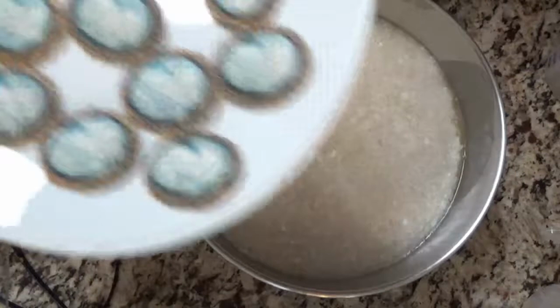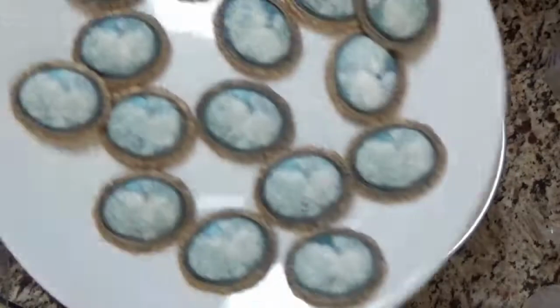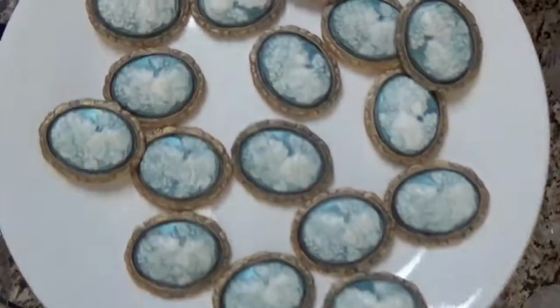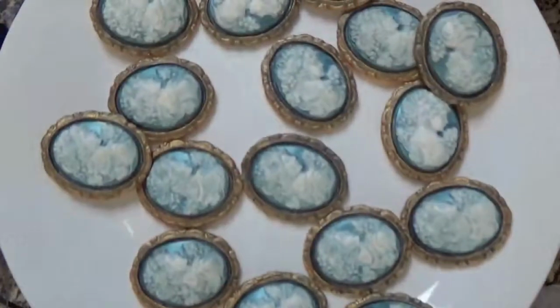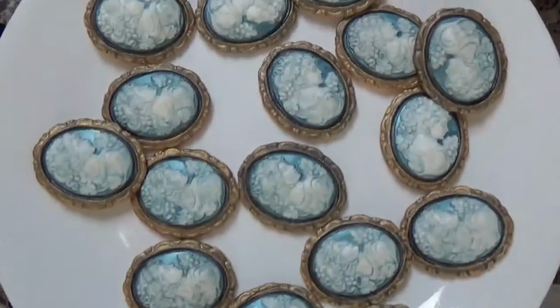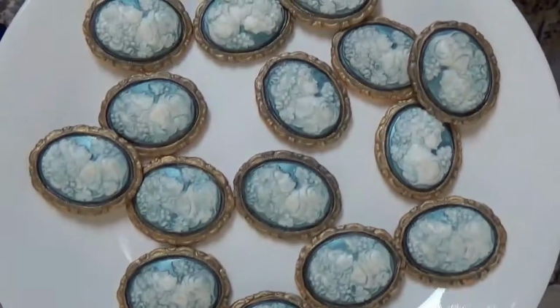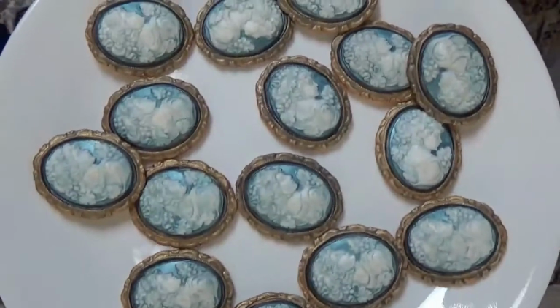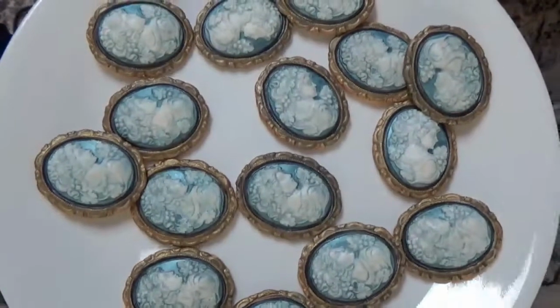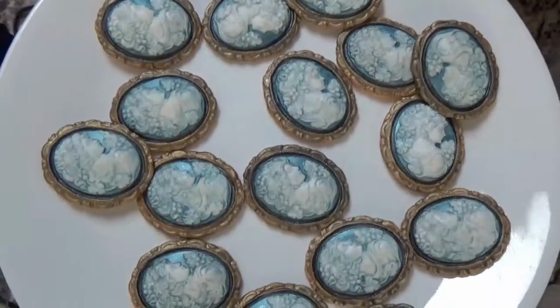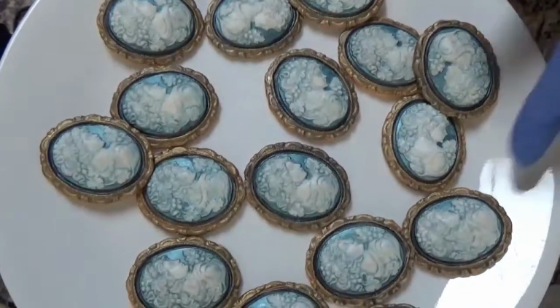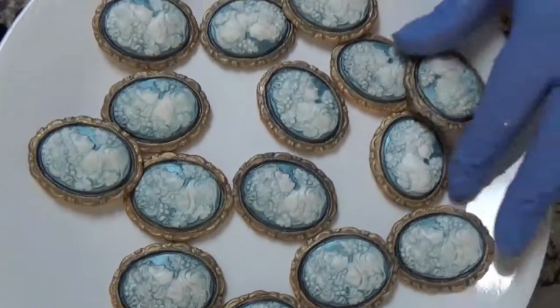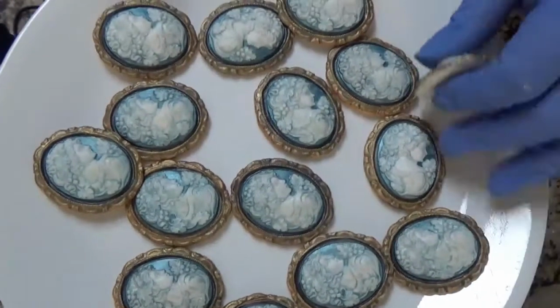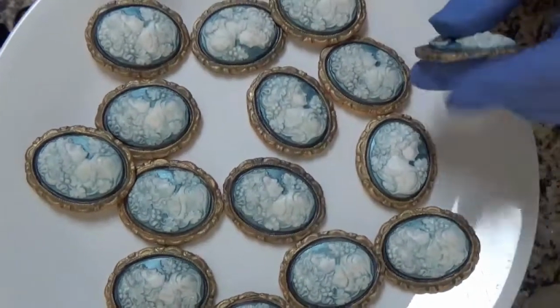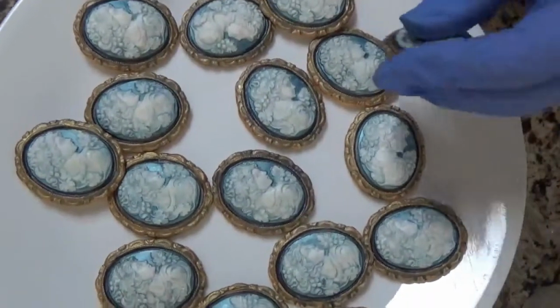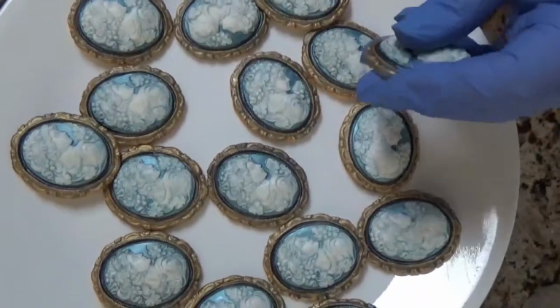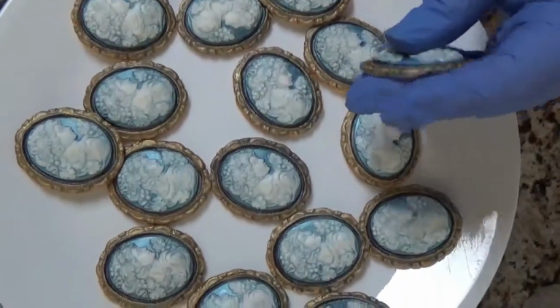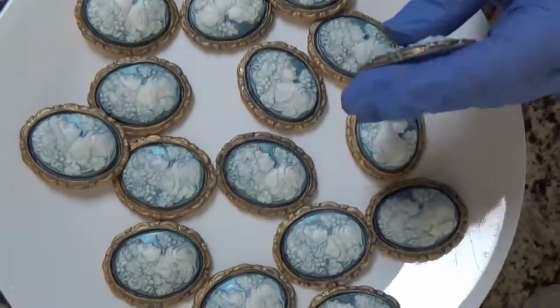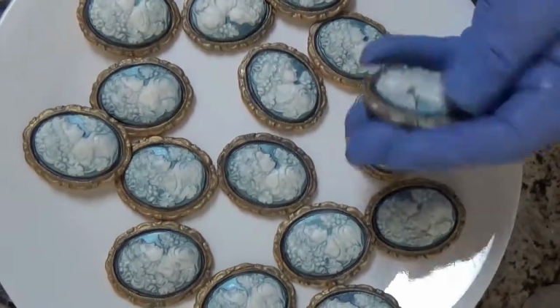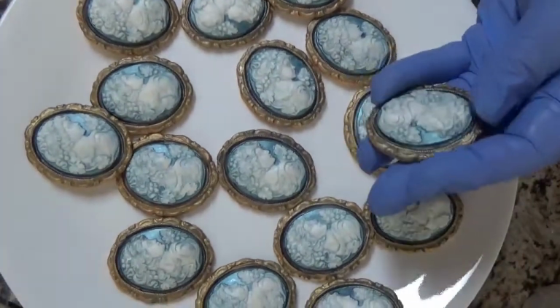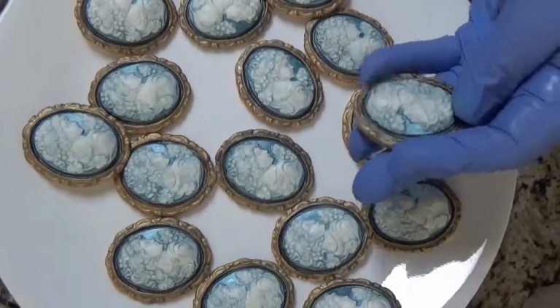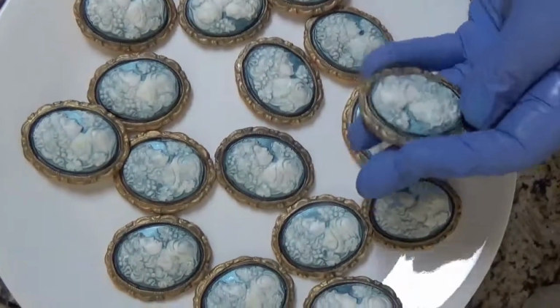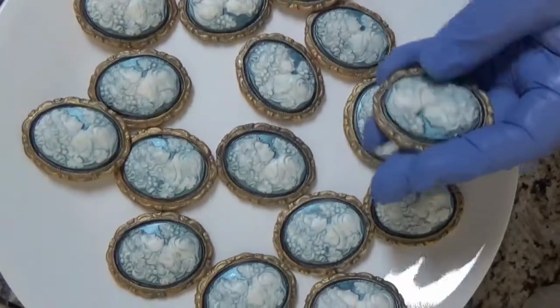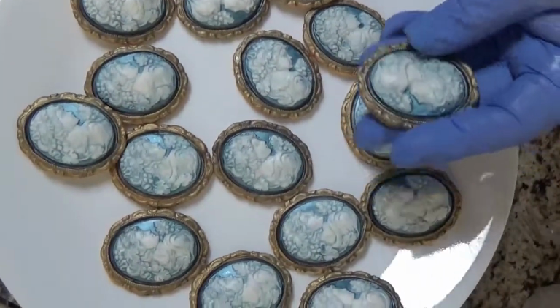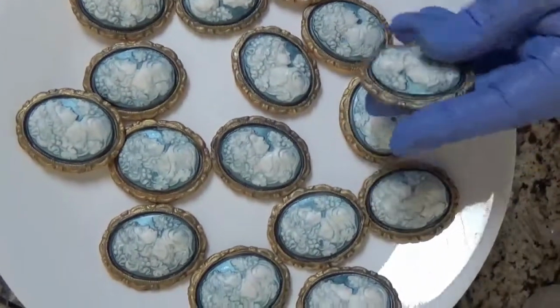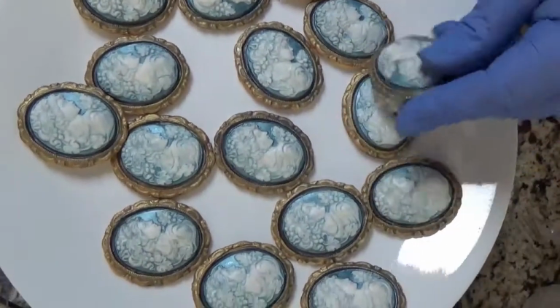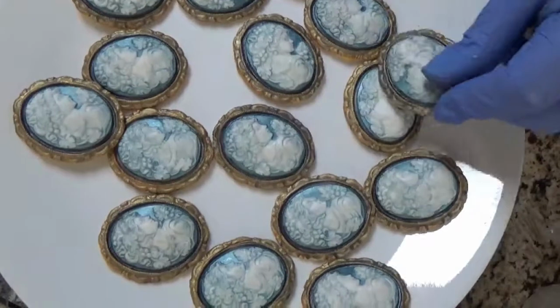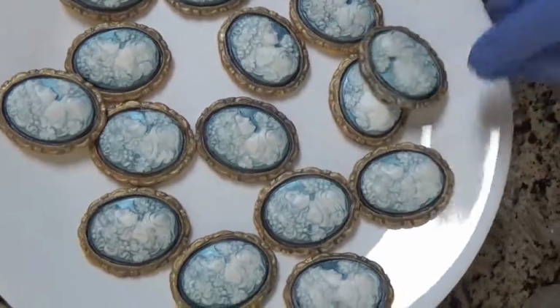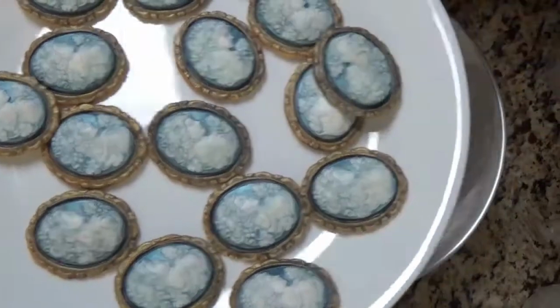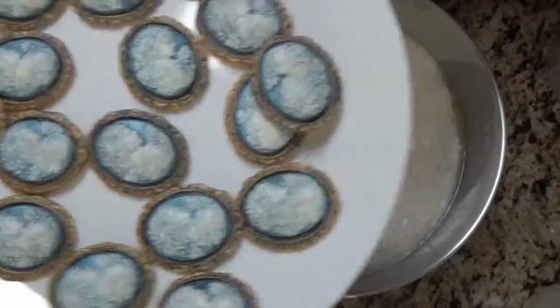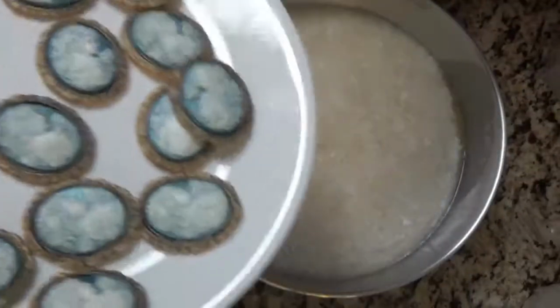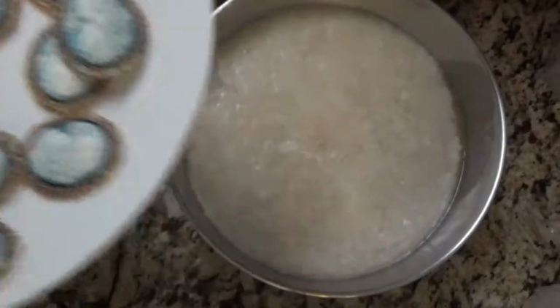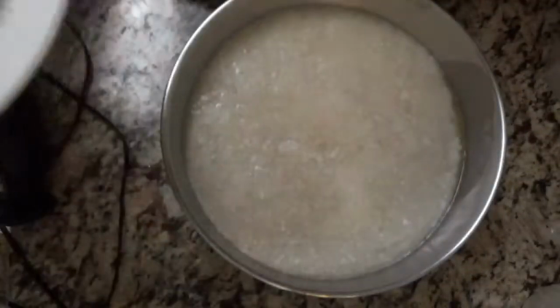Here they are. They're all dry, very sturdy, very touchable, nothing comes off, ready to go.